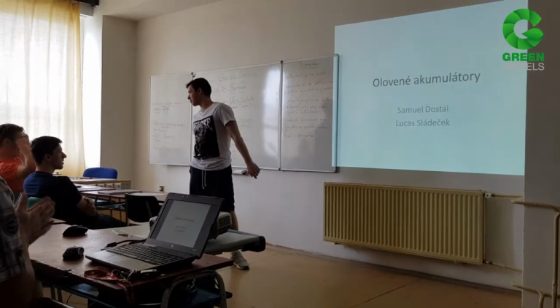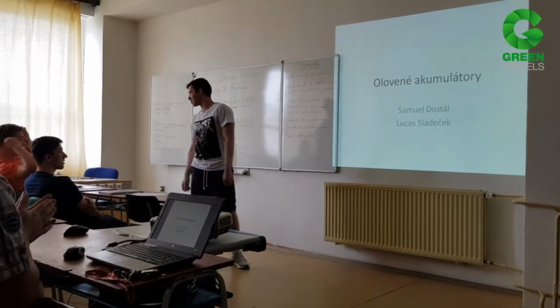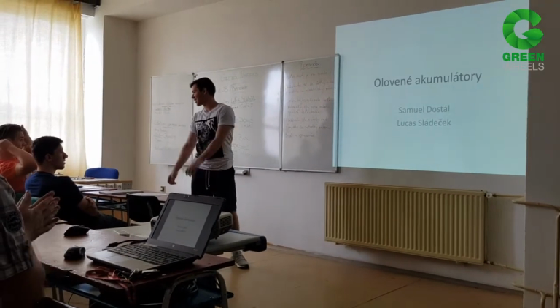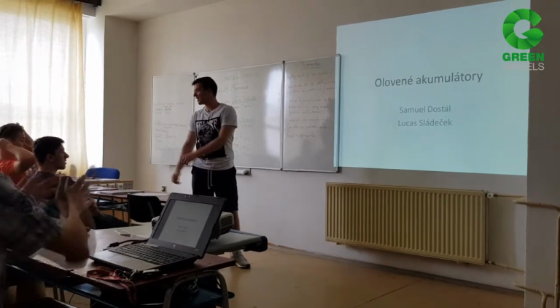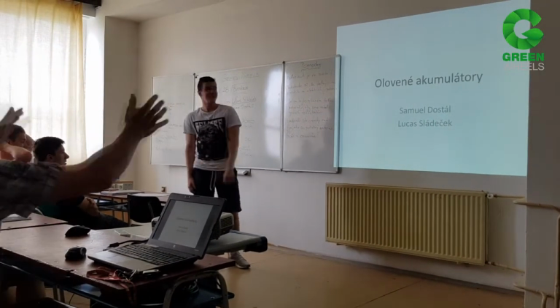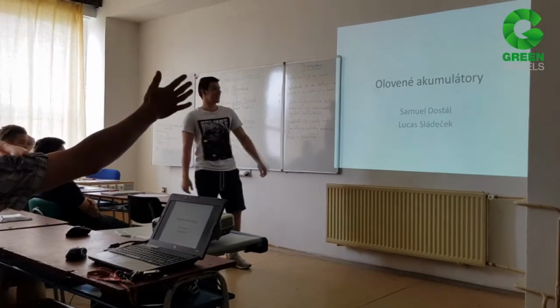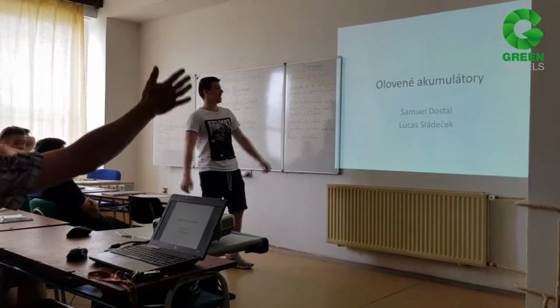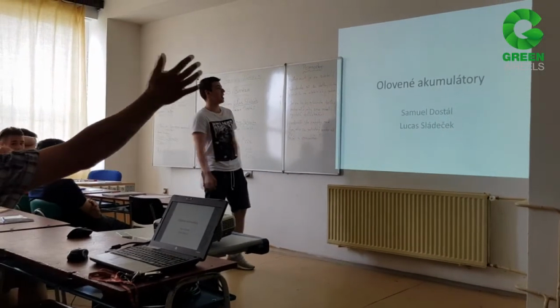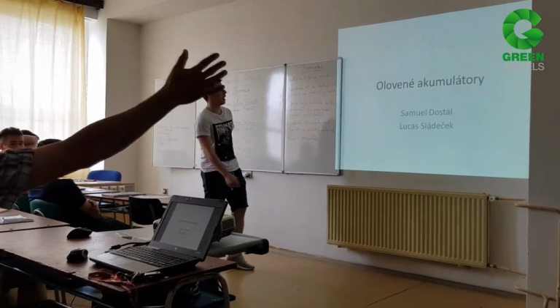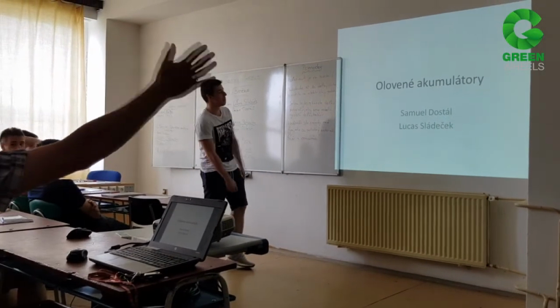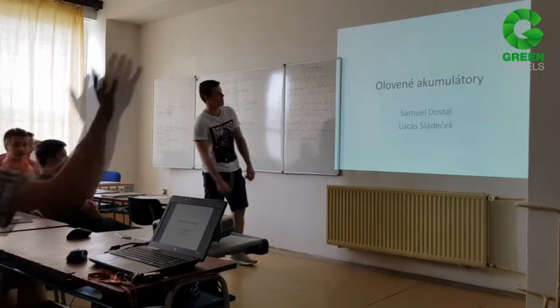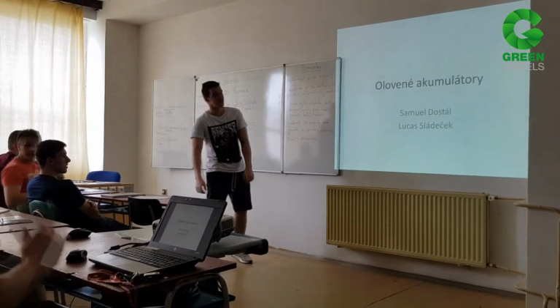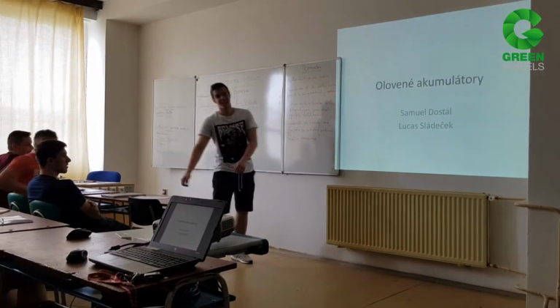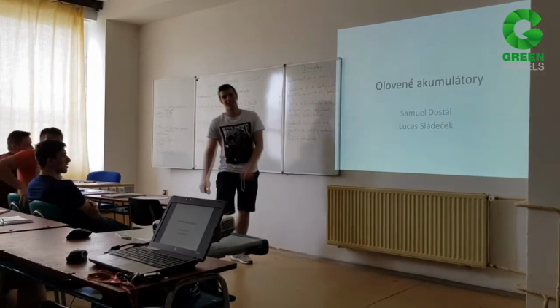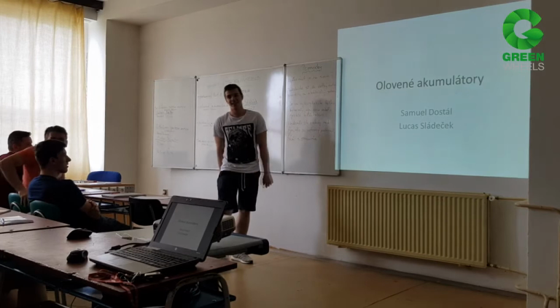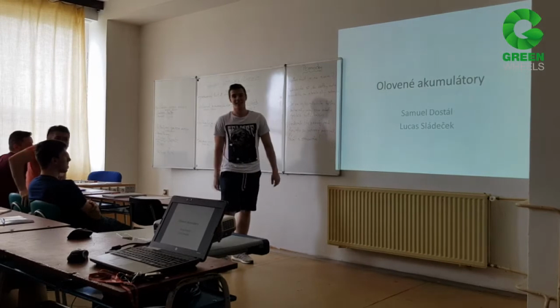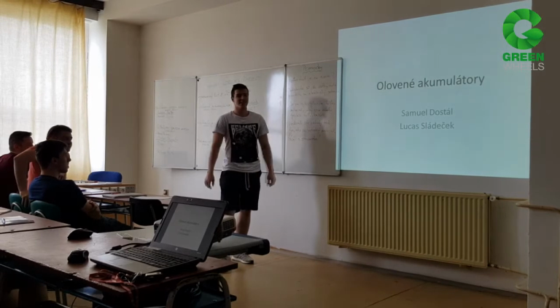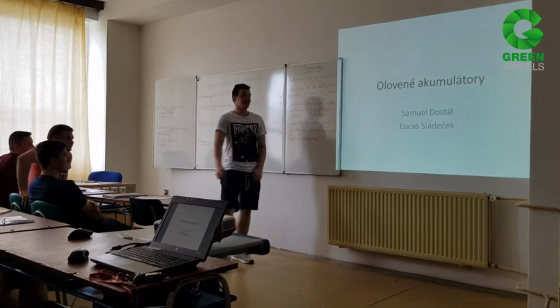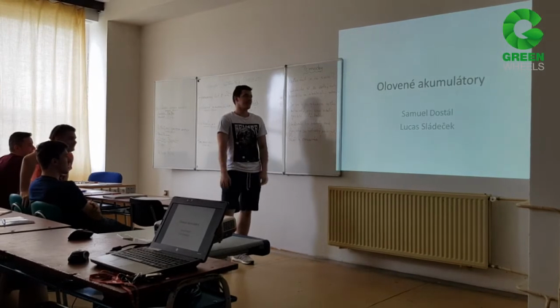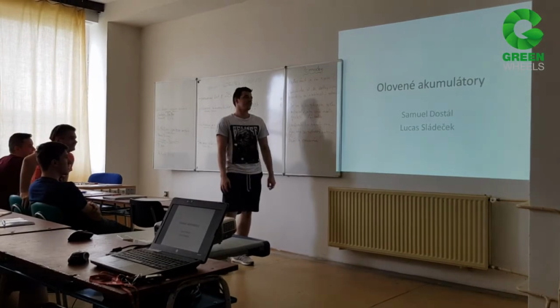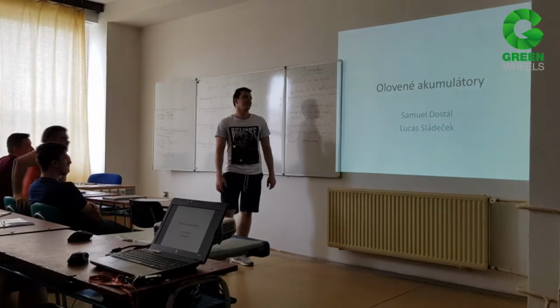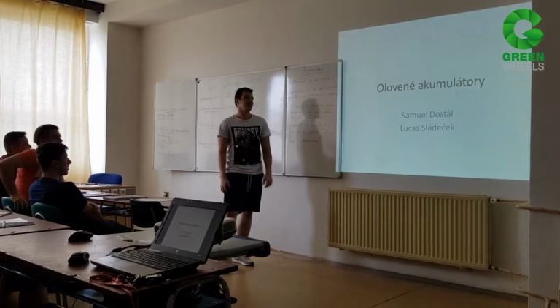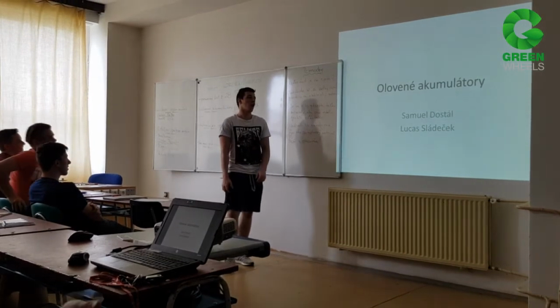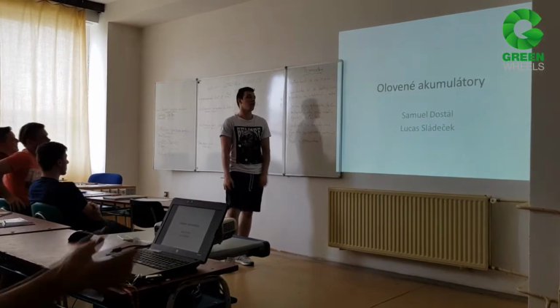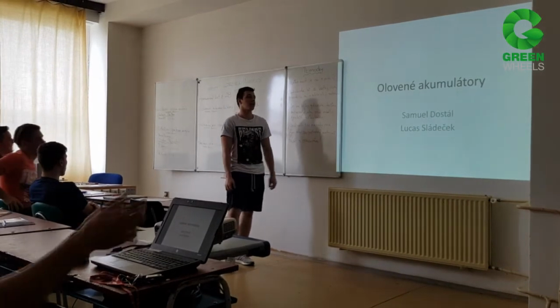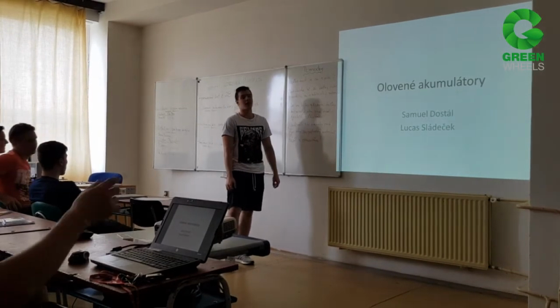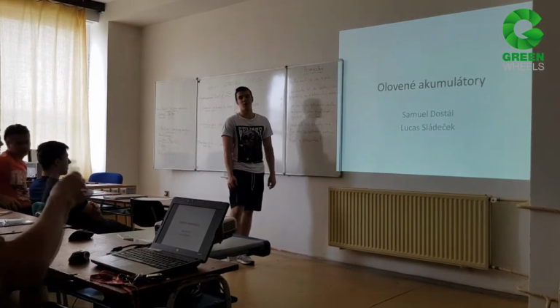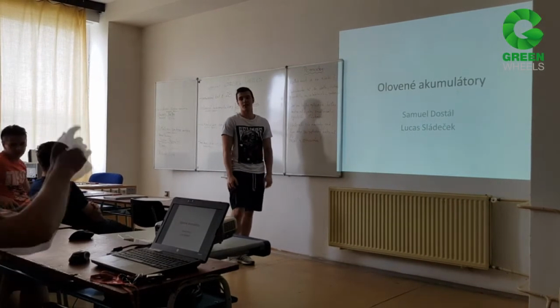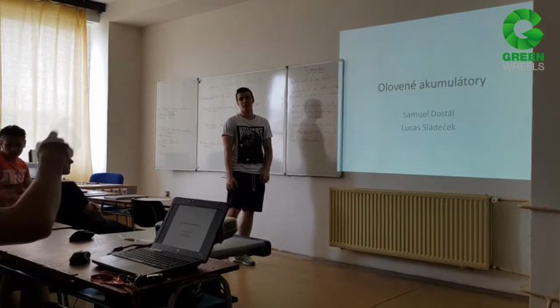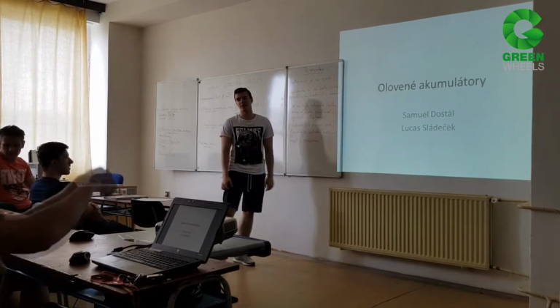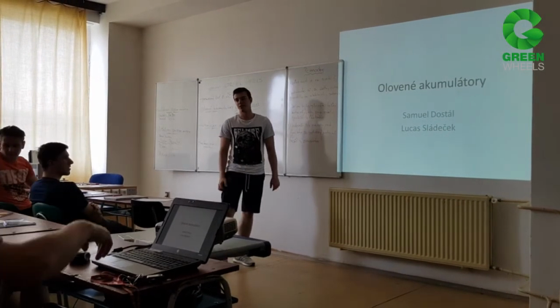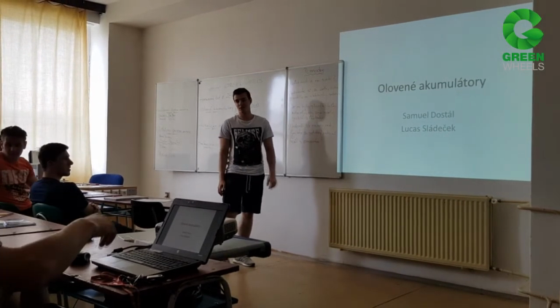Nech sa páči Luka. Je to tvoje, čo si si pritstal pre svoji? Koleka? Keď povieš, ja ti to prekliknem.